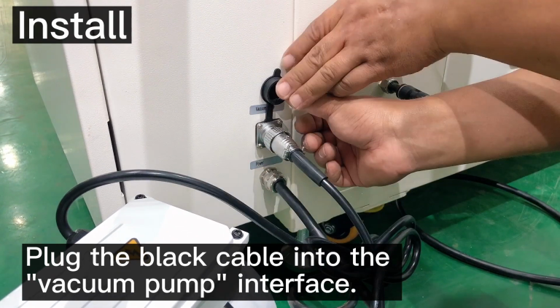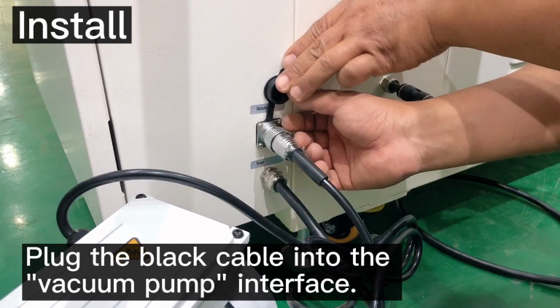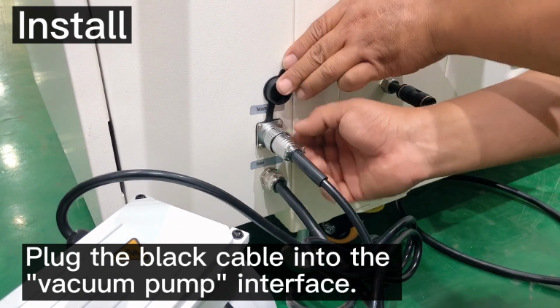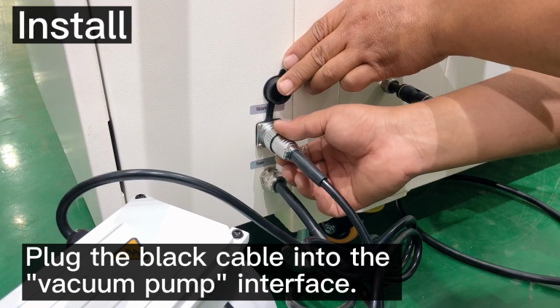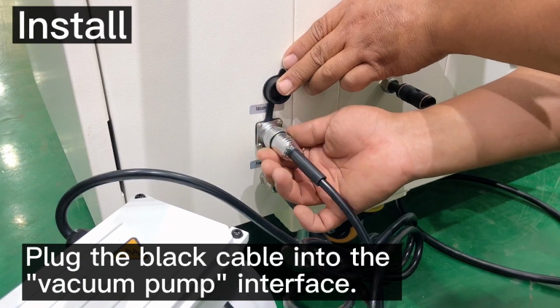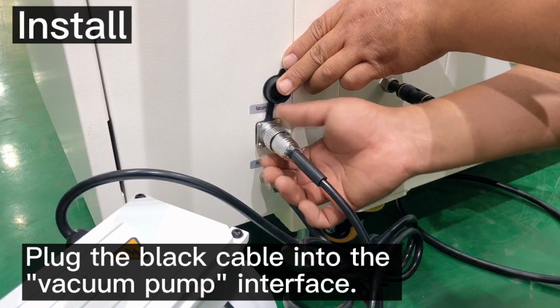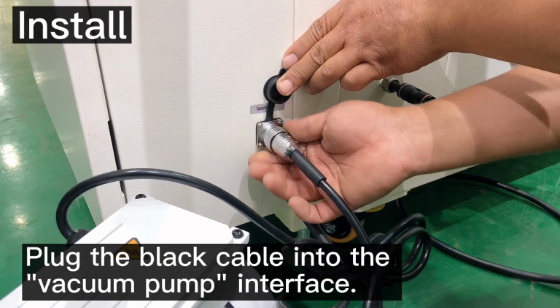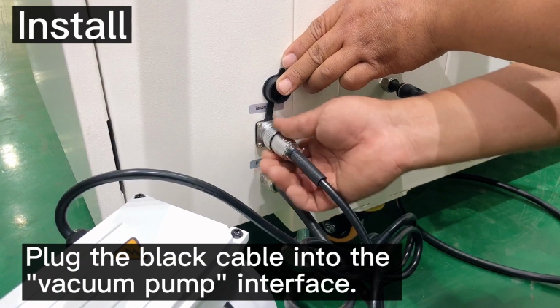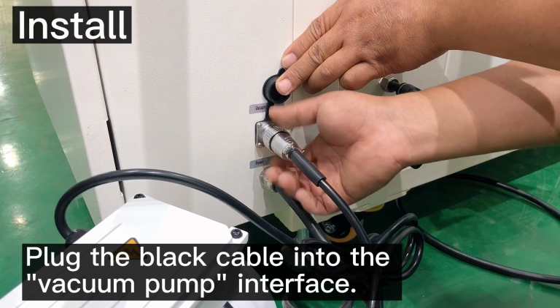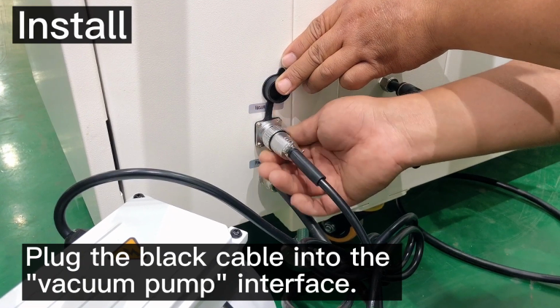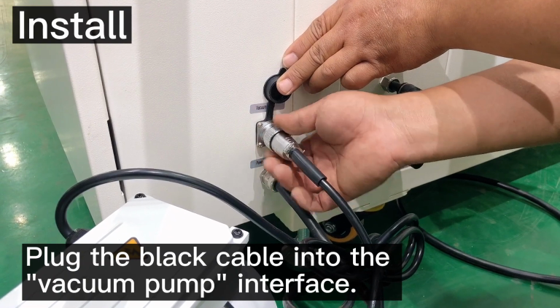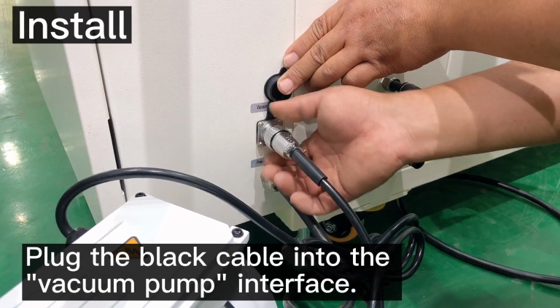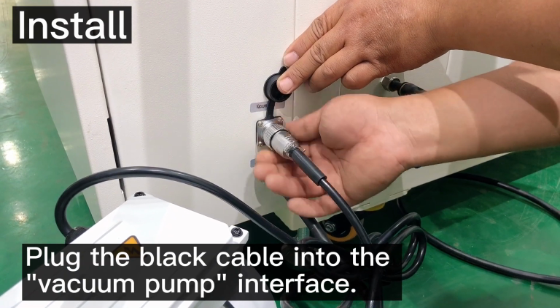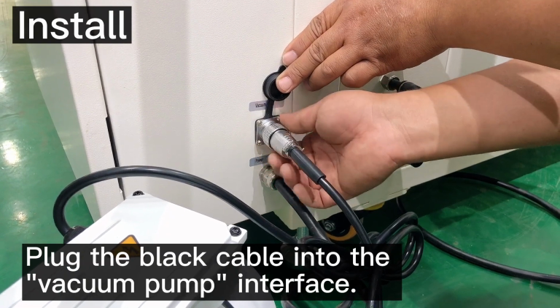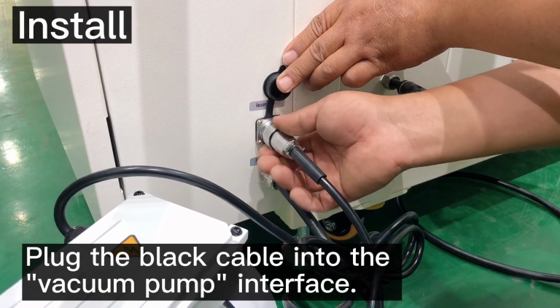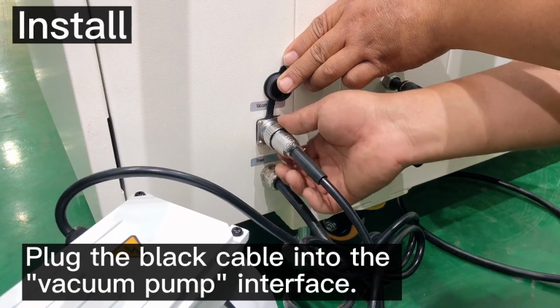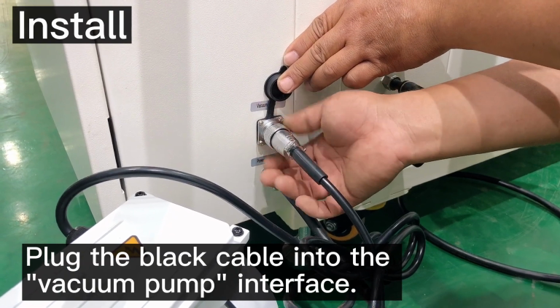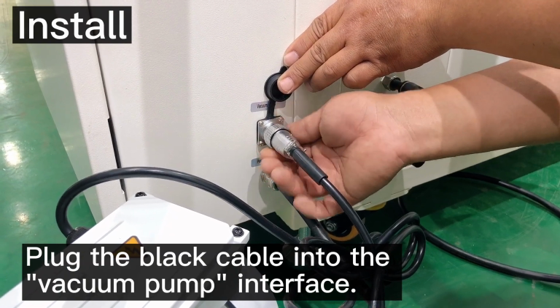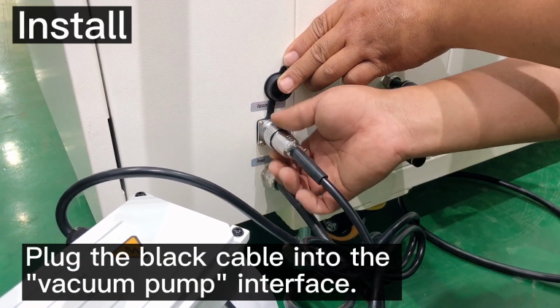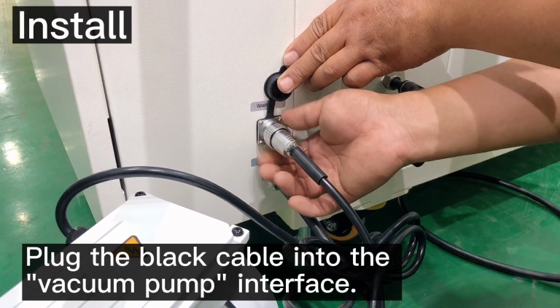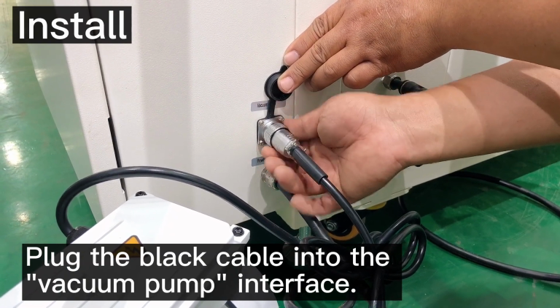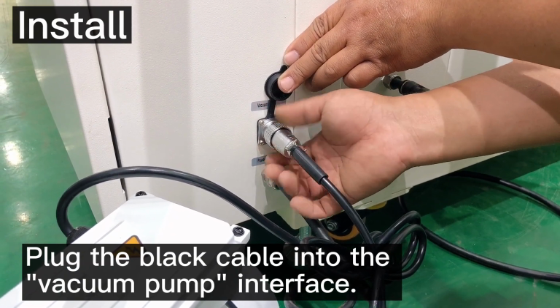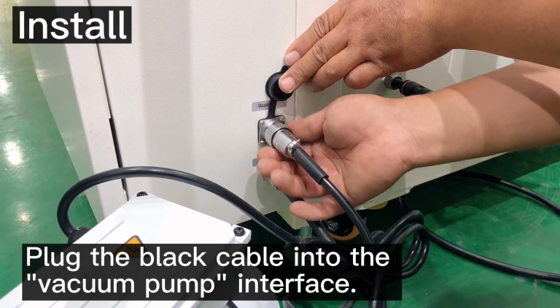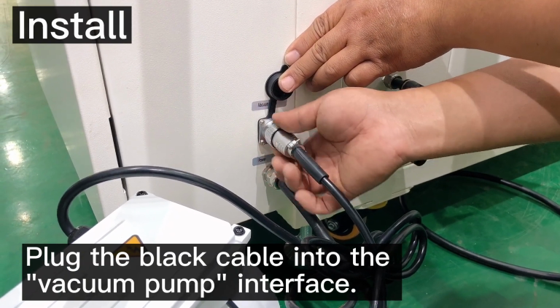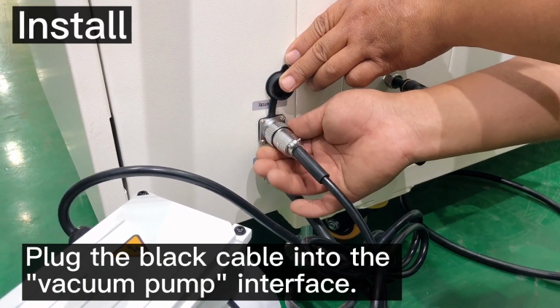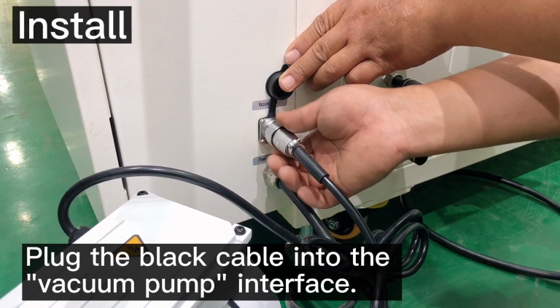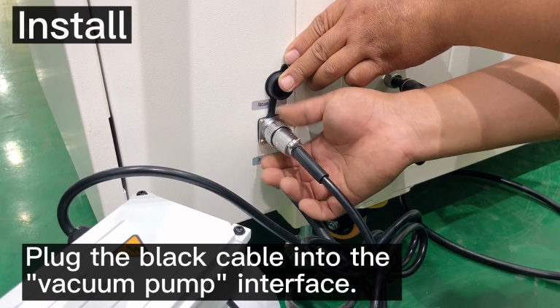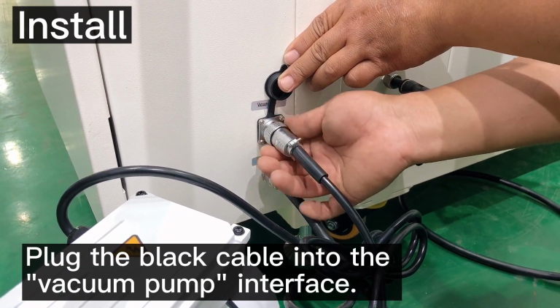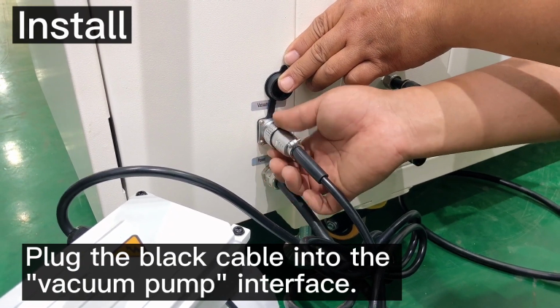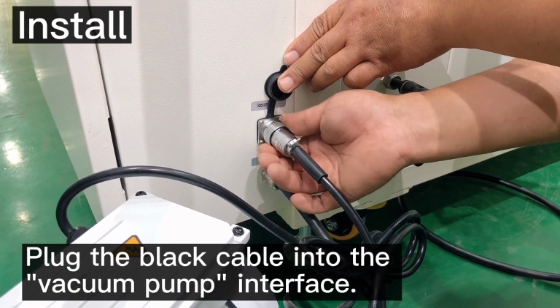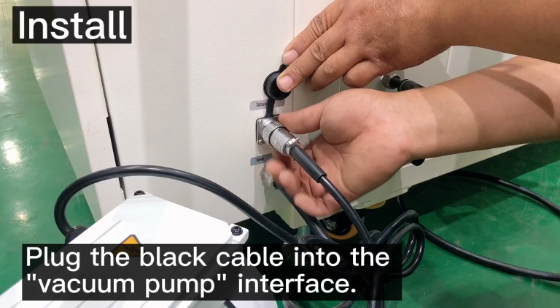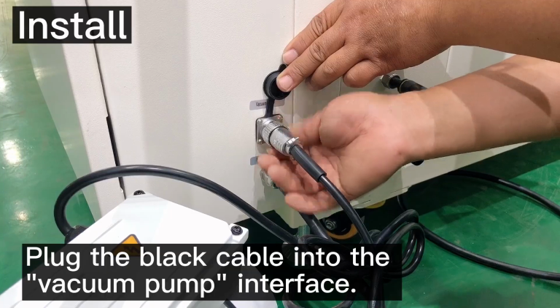After the above steps, the installation is complete.